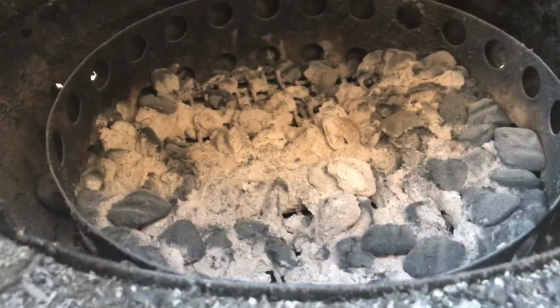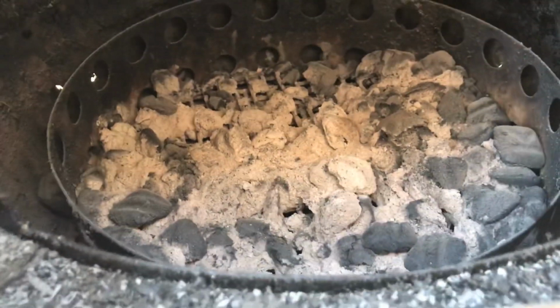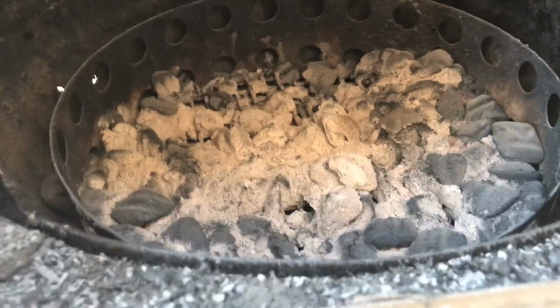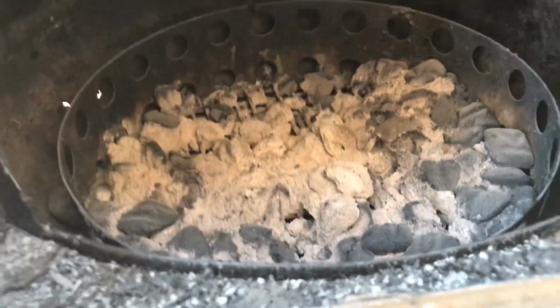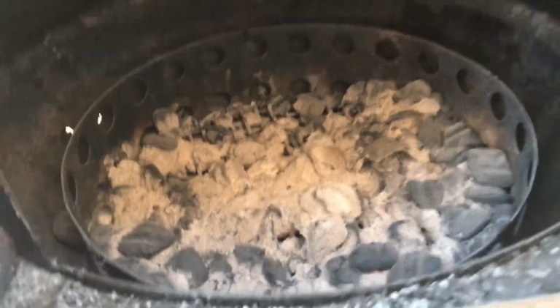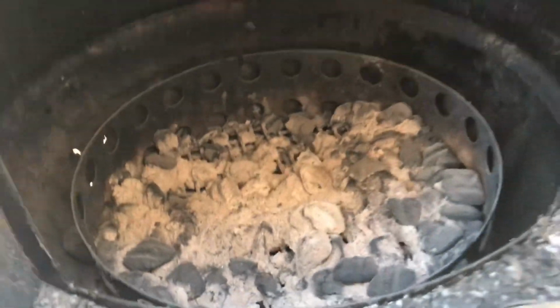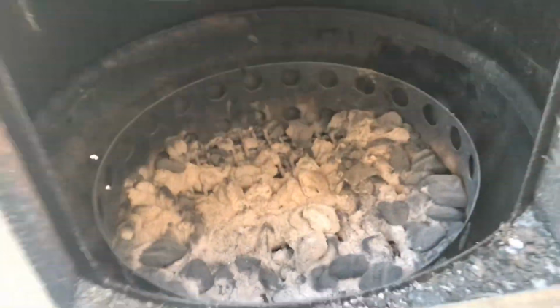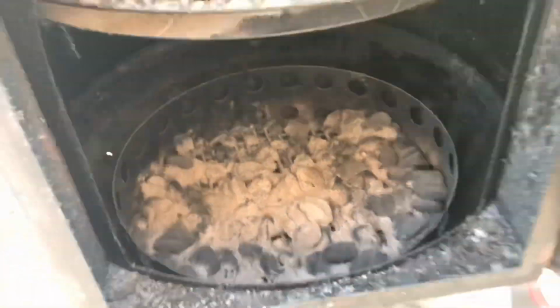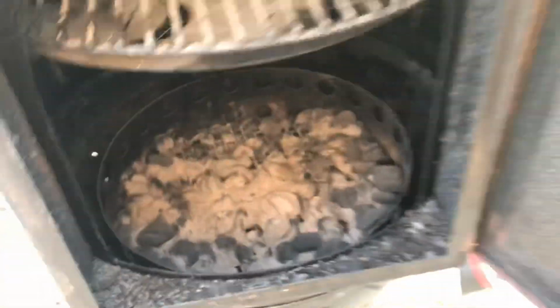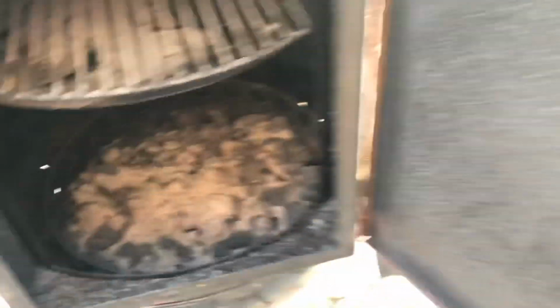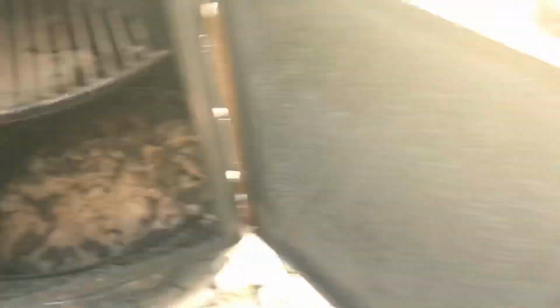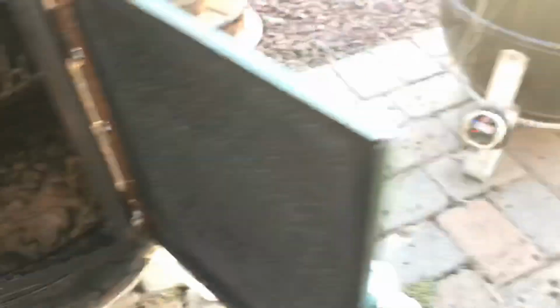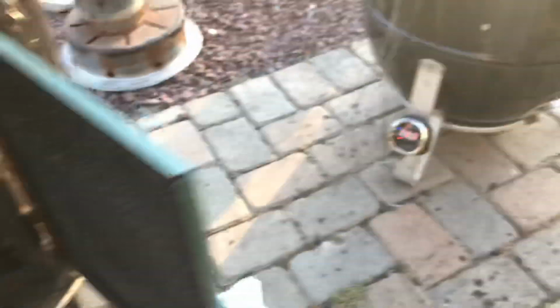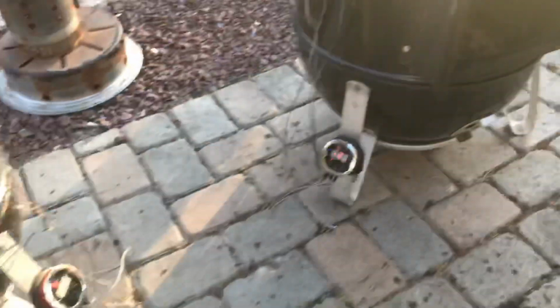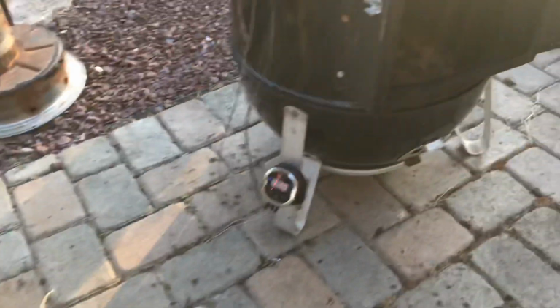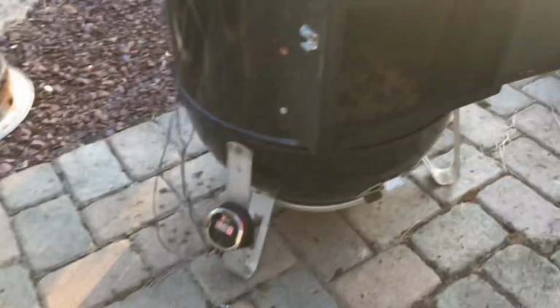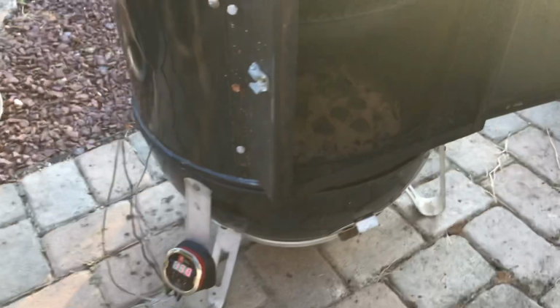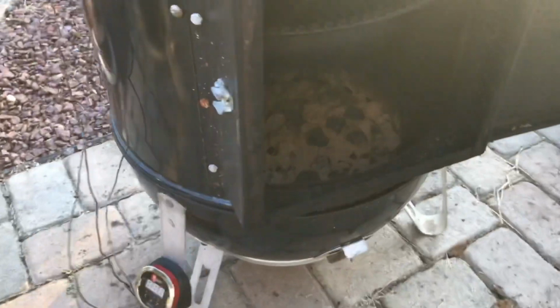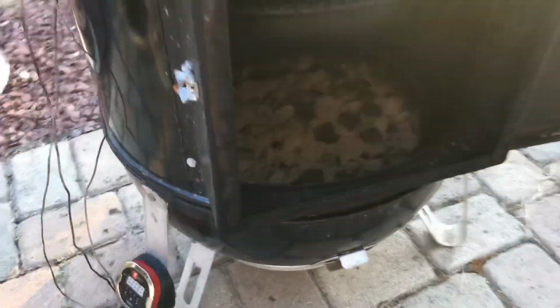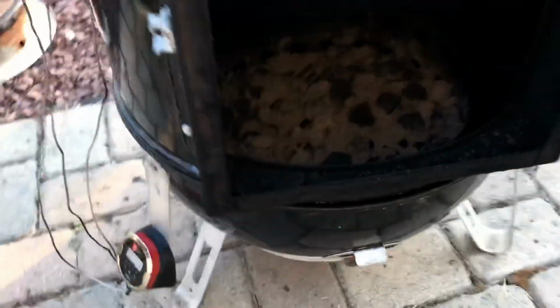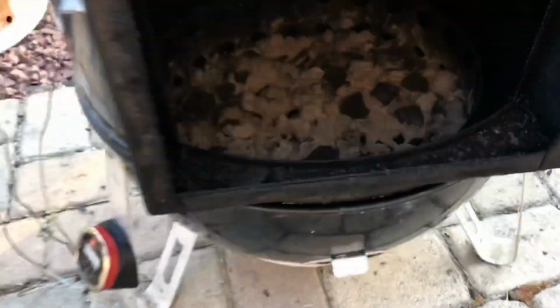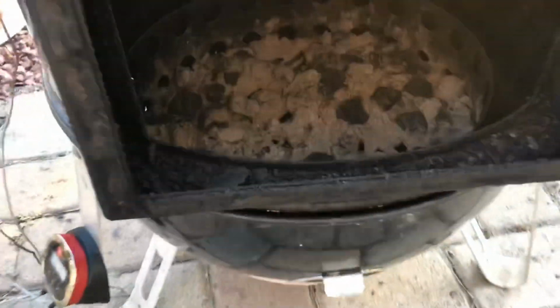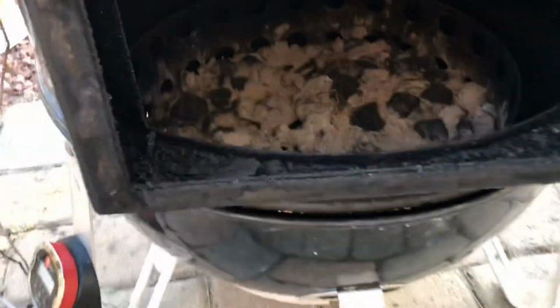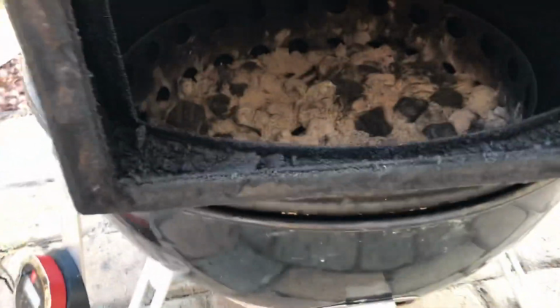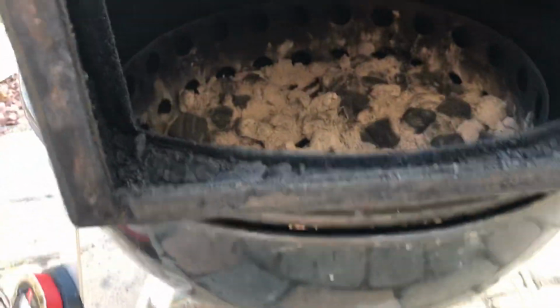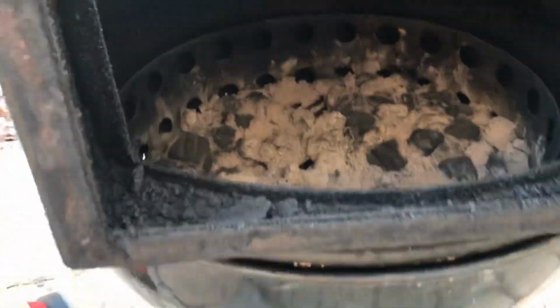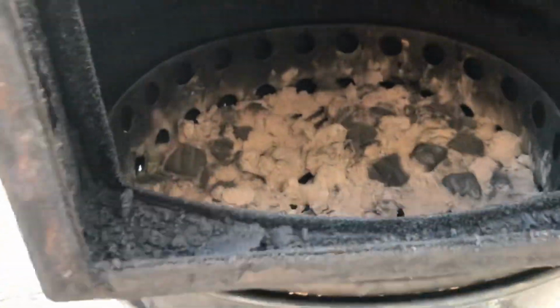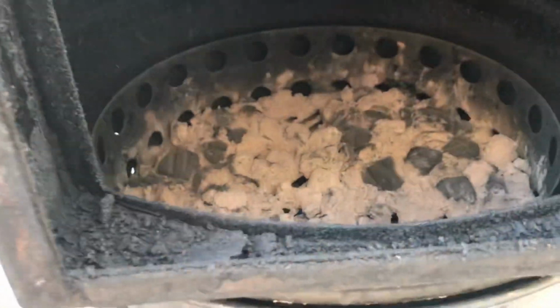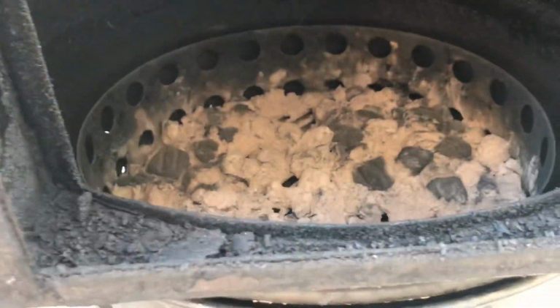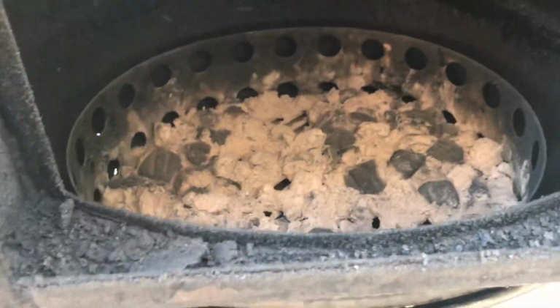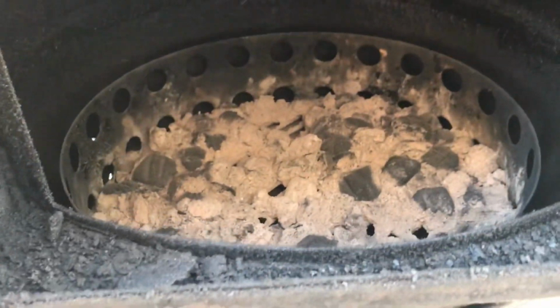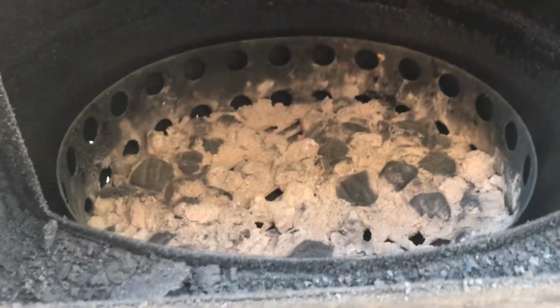That is how the Fire Dial is more efficient in fuel burning.